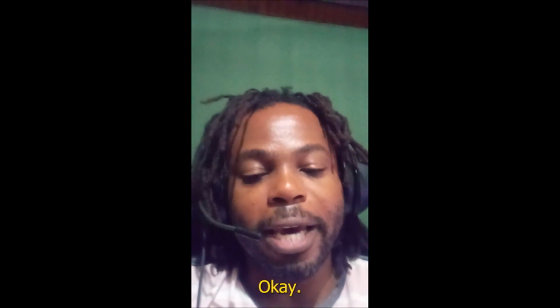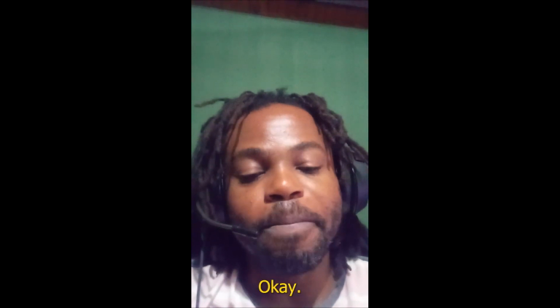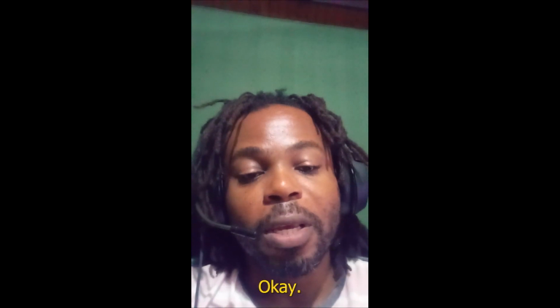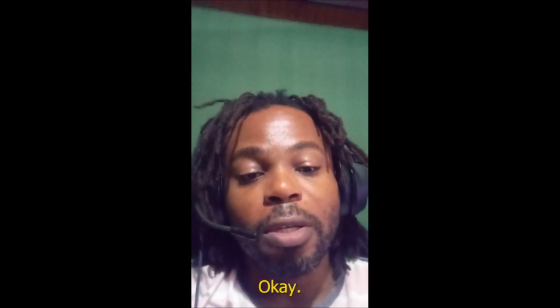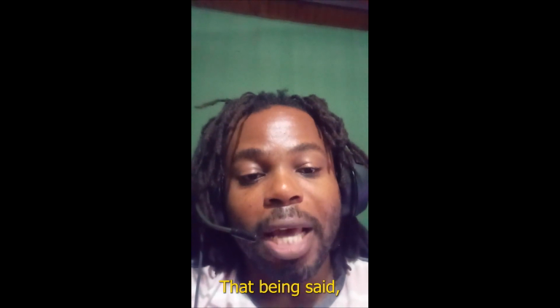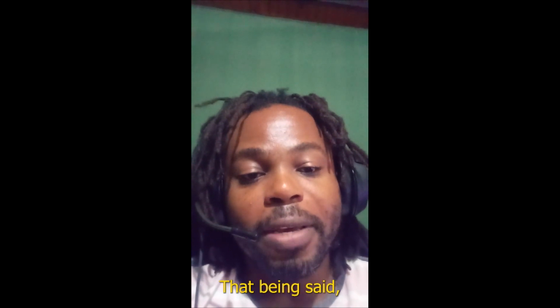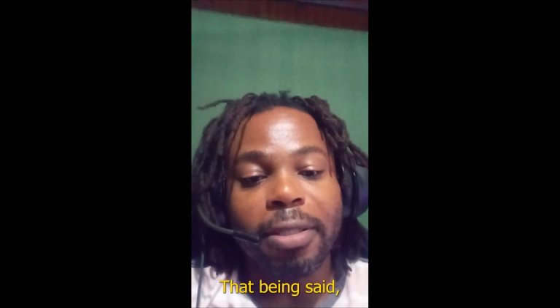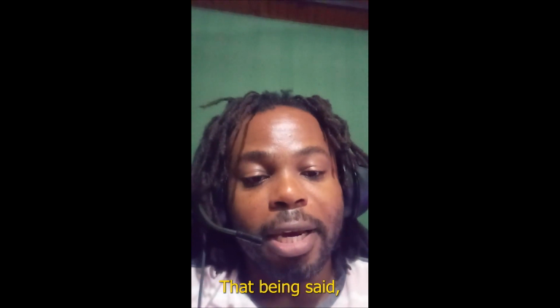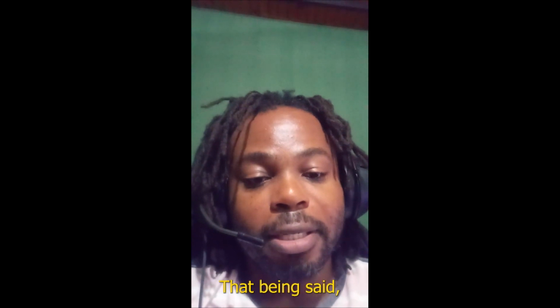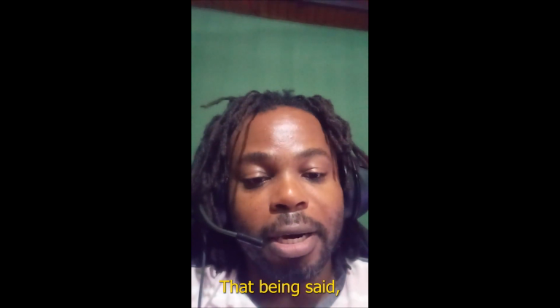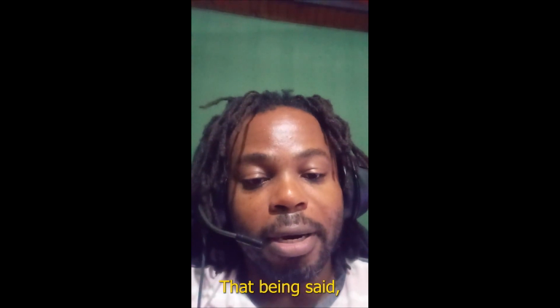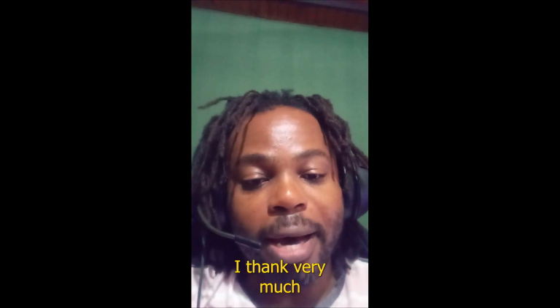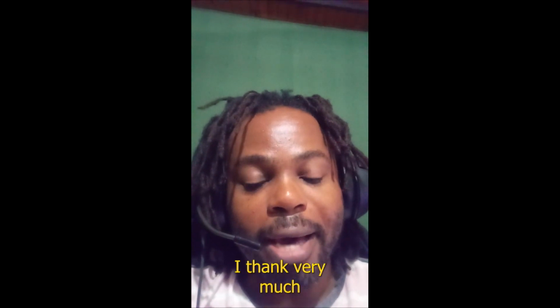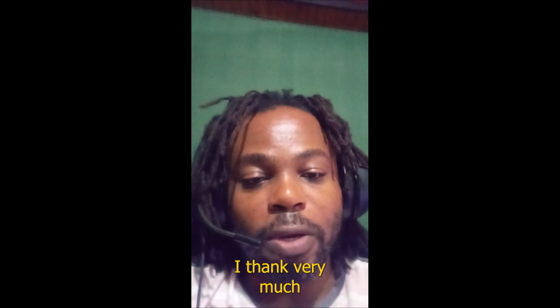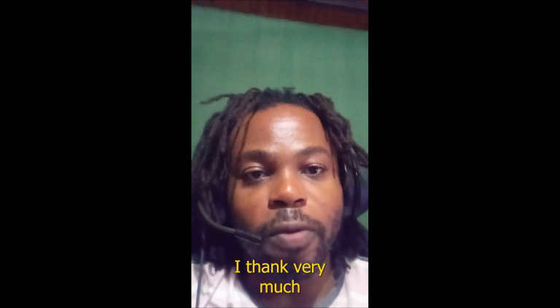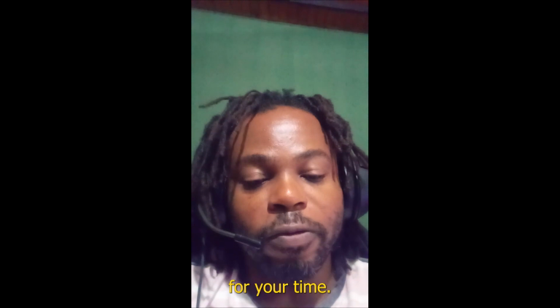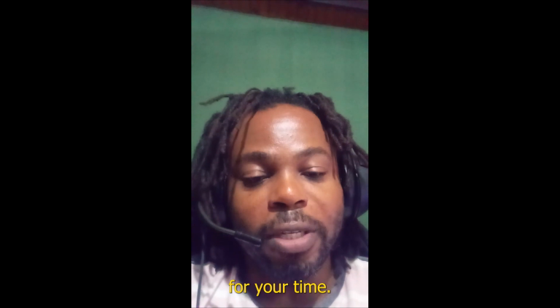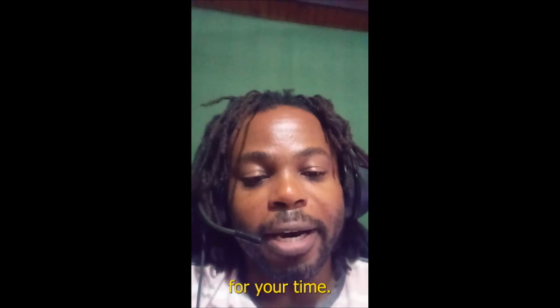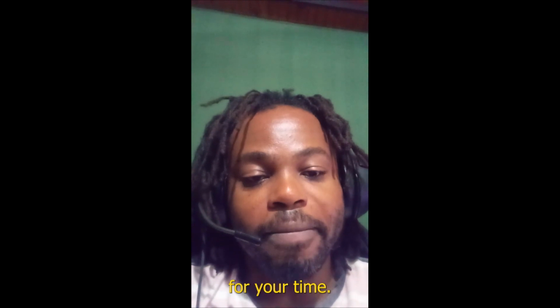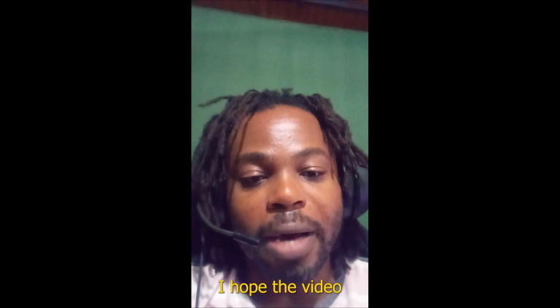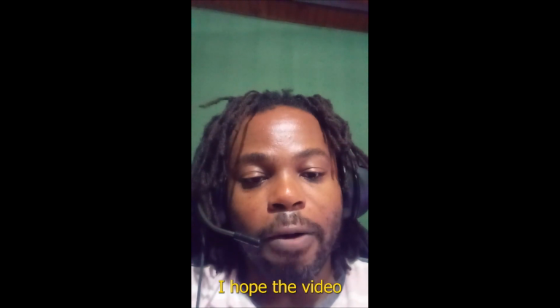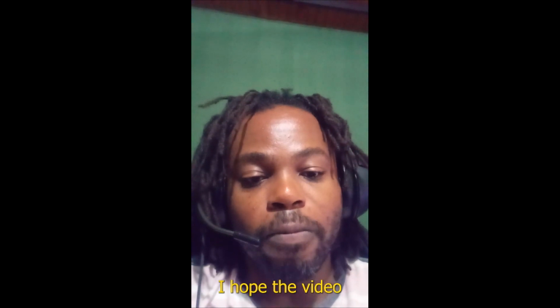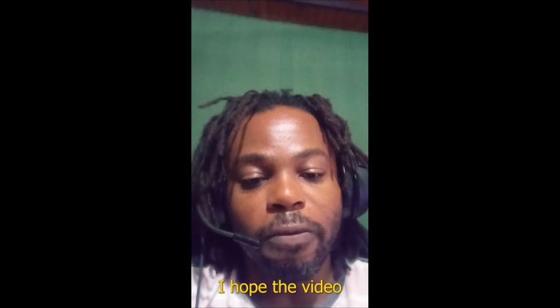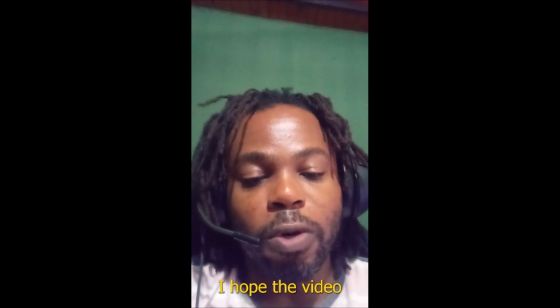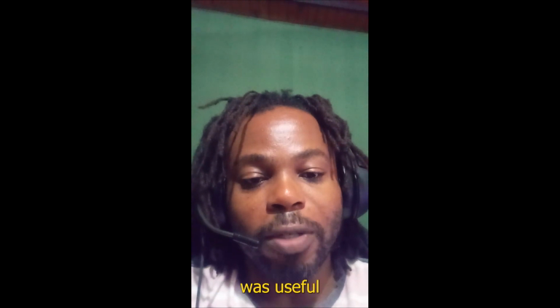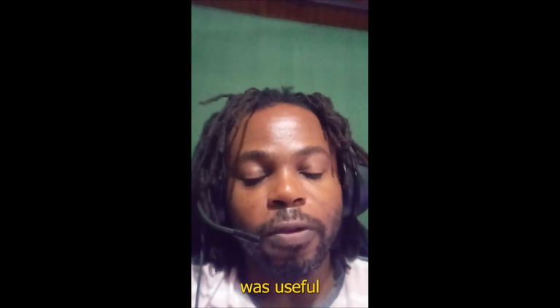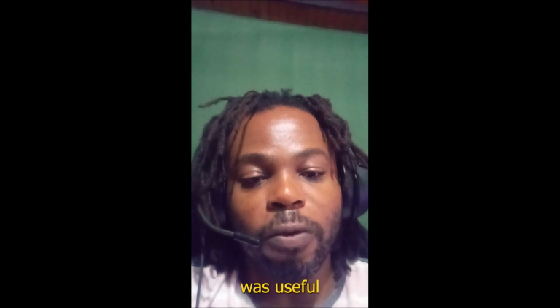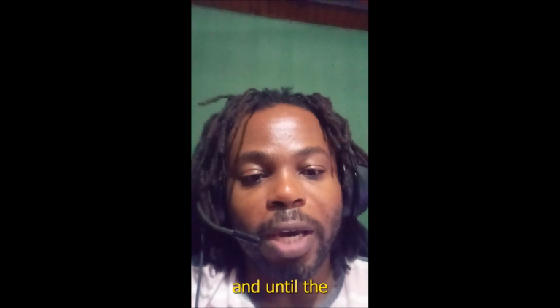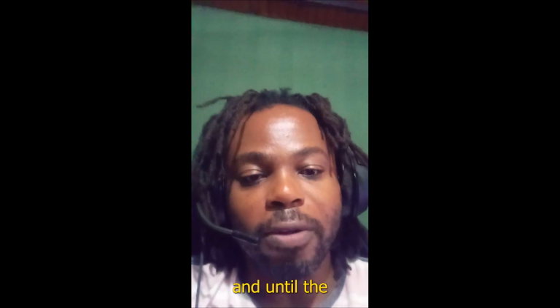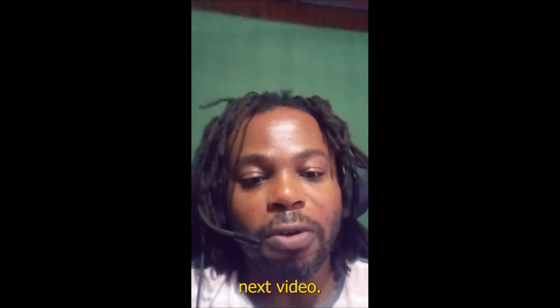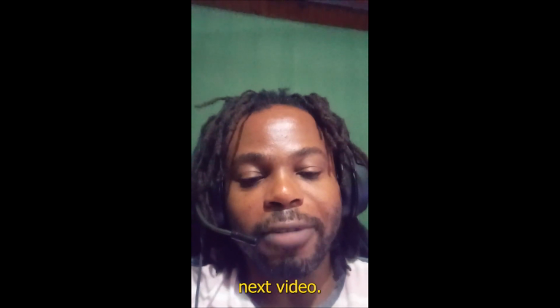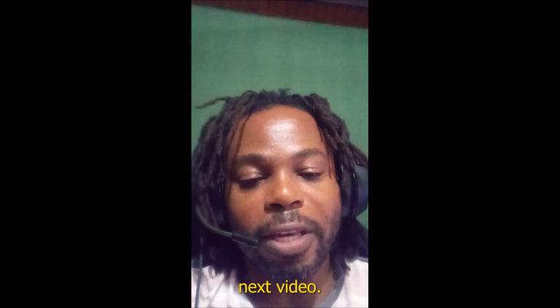That being said, I thank you very much for your time. I hope the video was useful and until the next video.